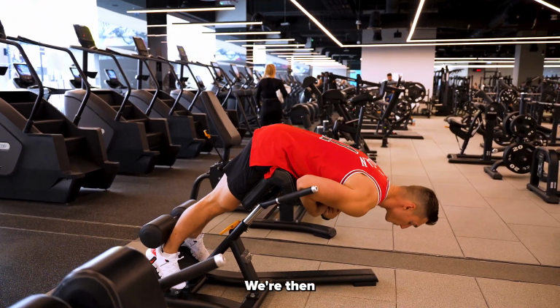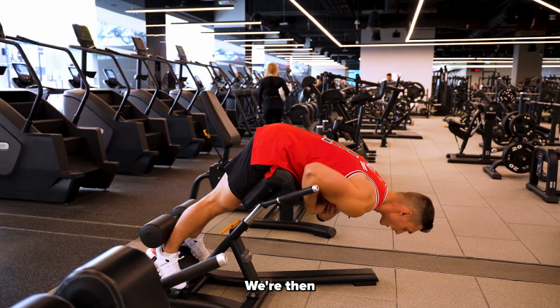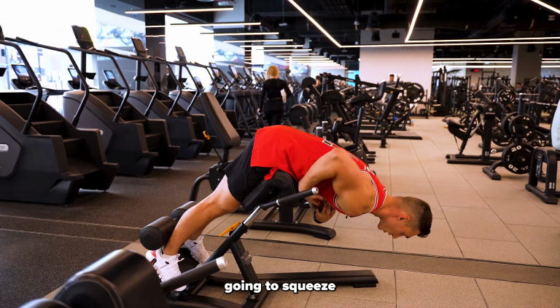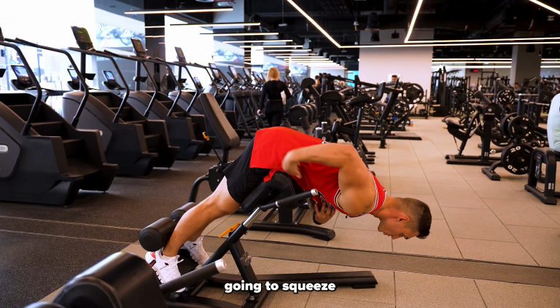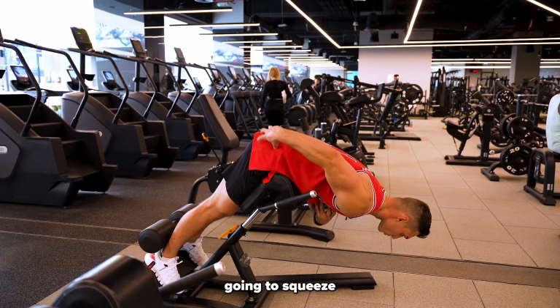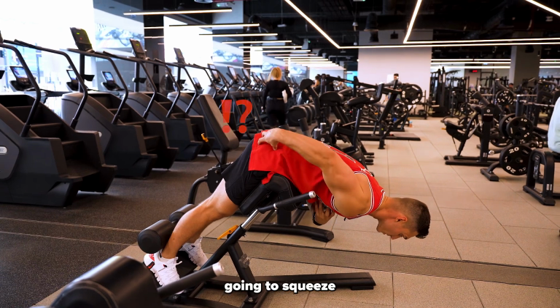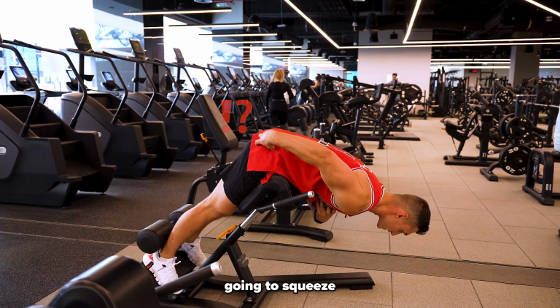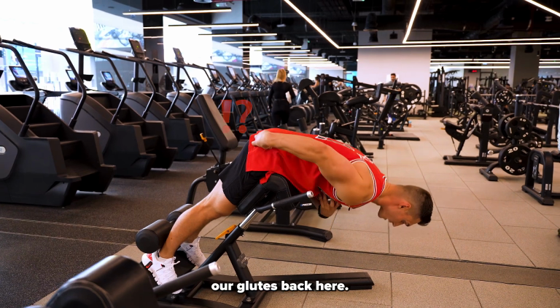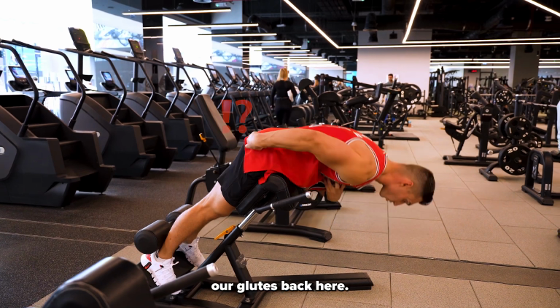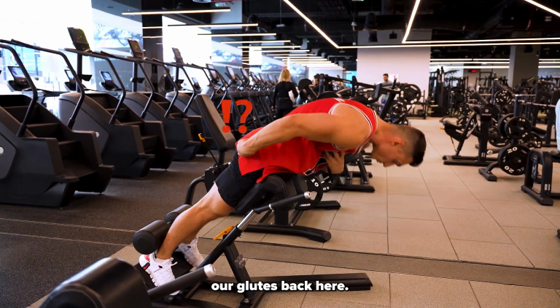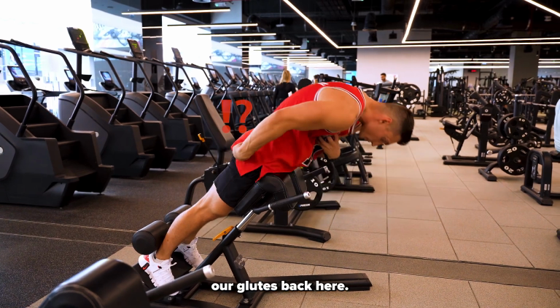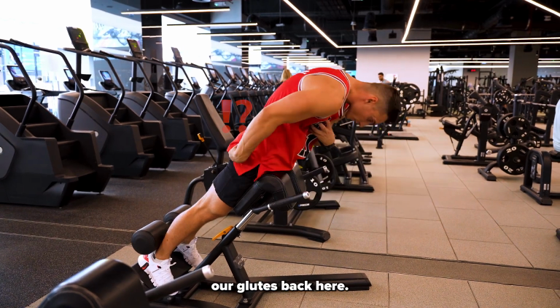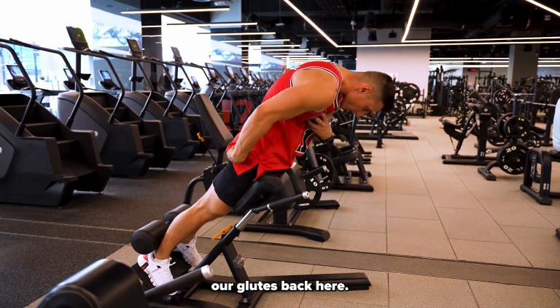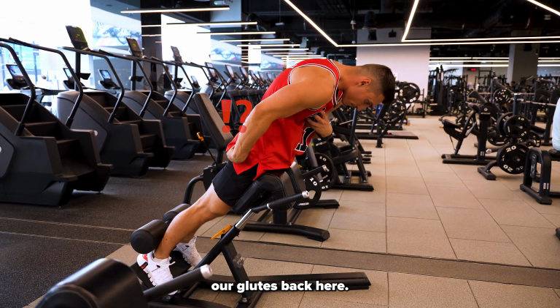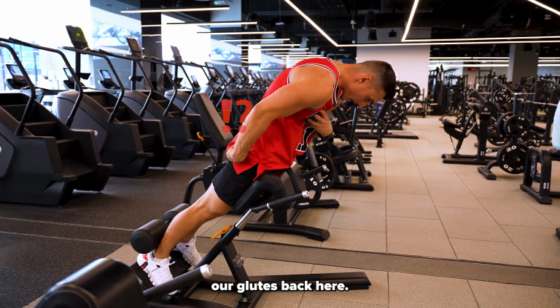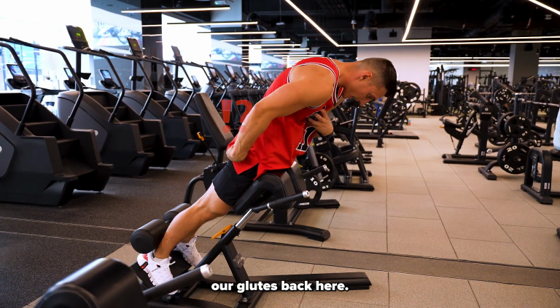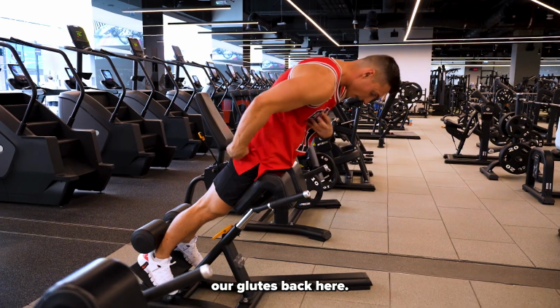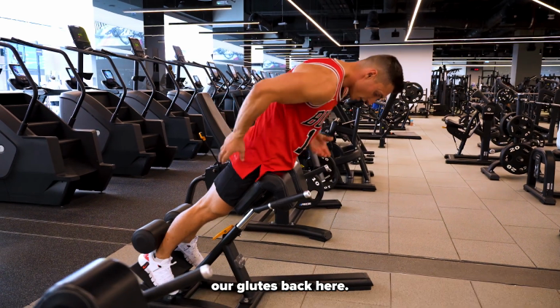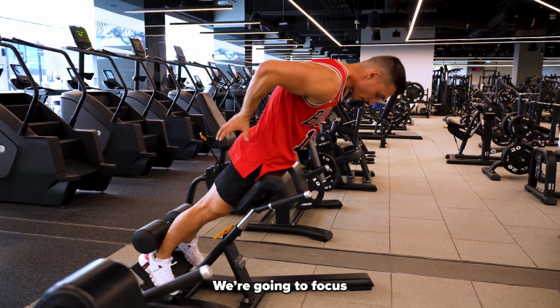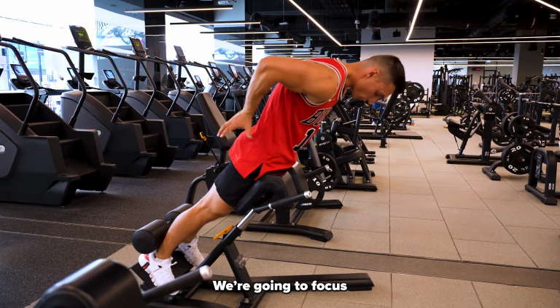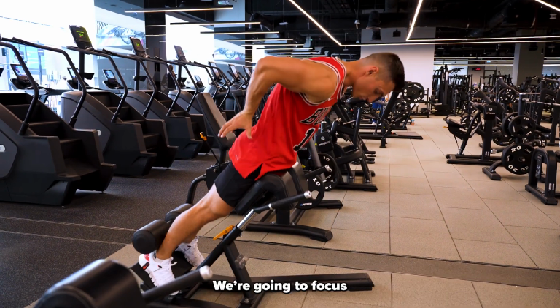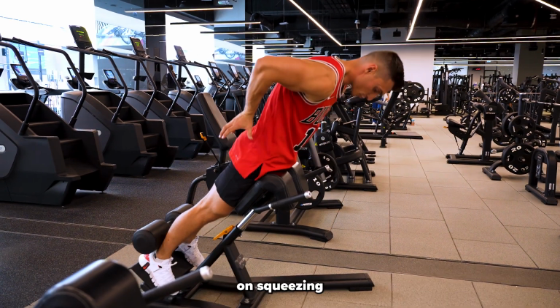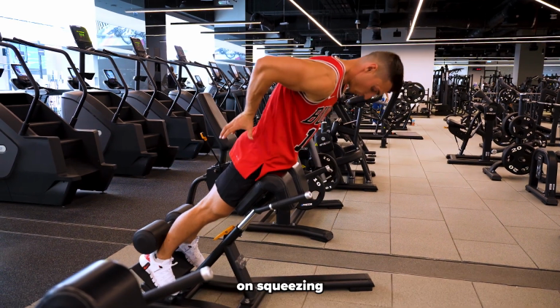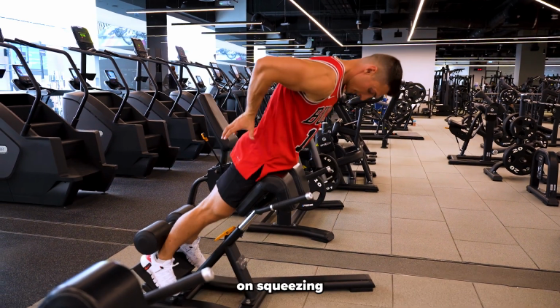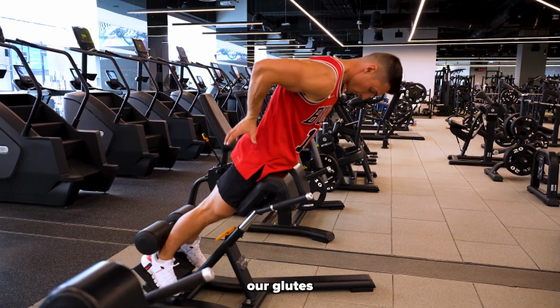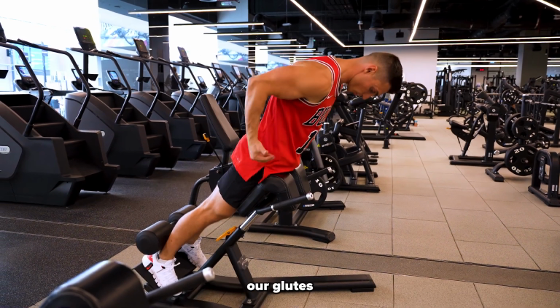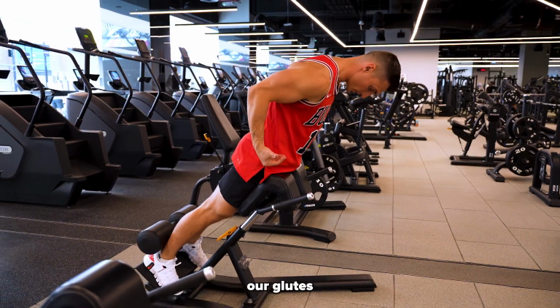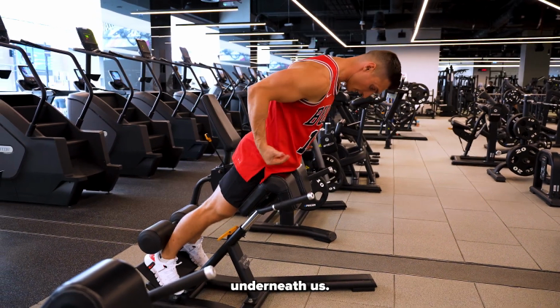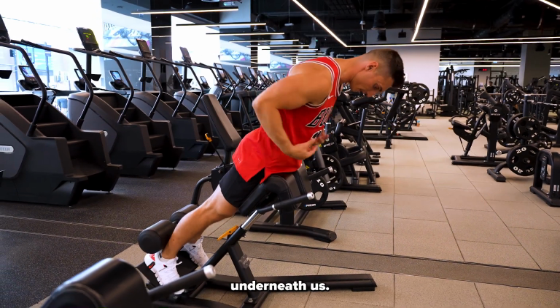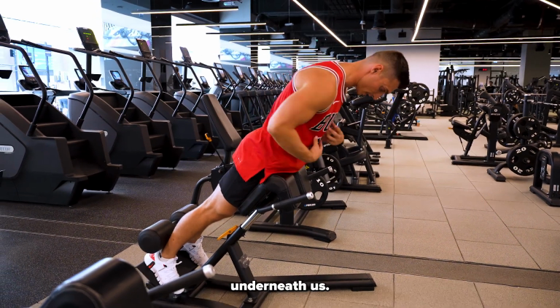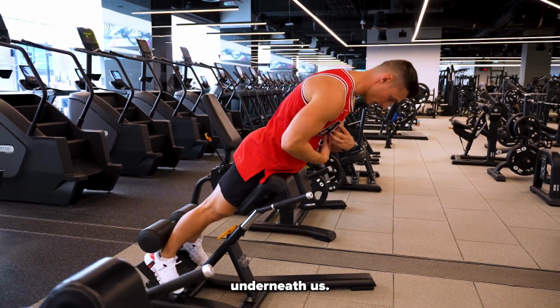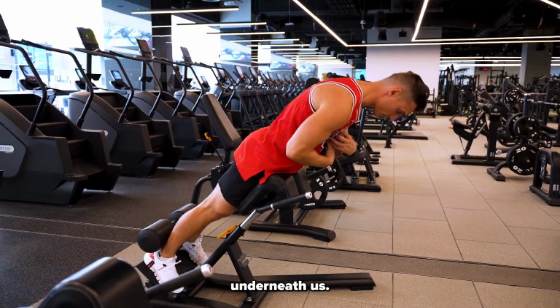We're then going to squeeze our glutes back here, focusing on squeezing our glutes underneath us.